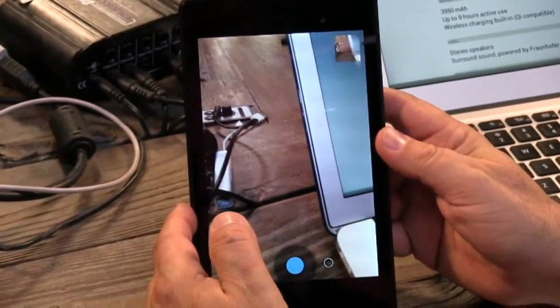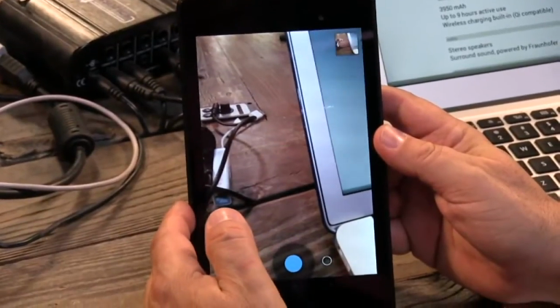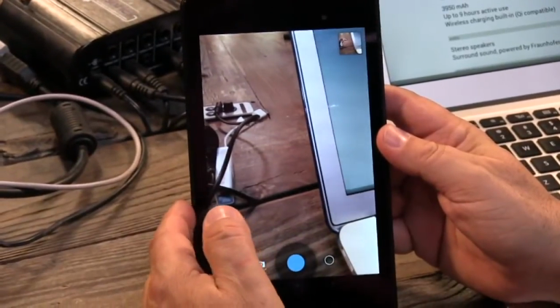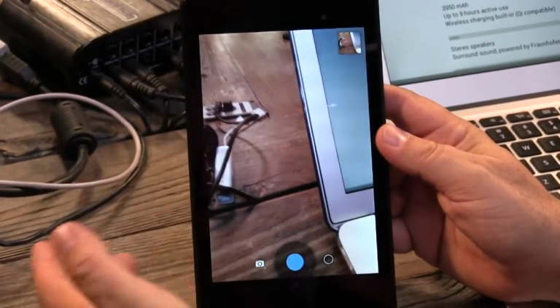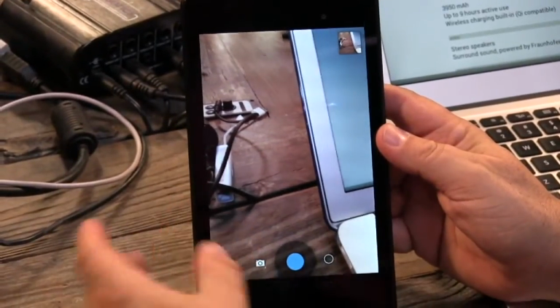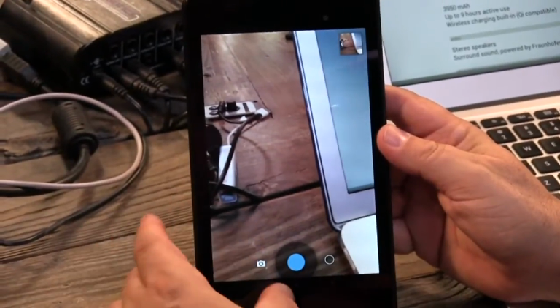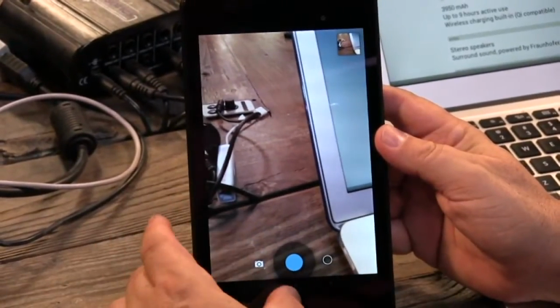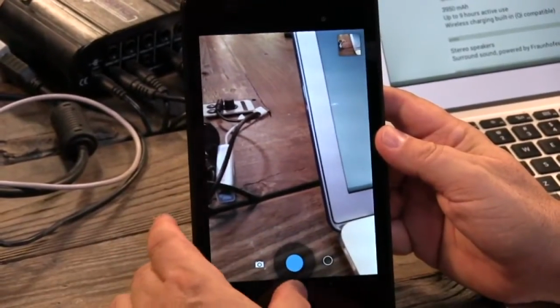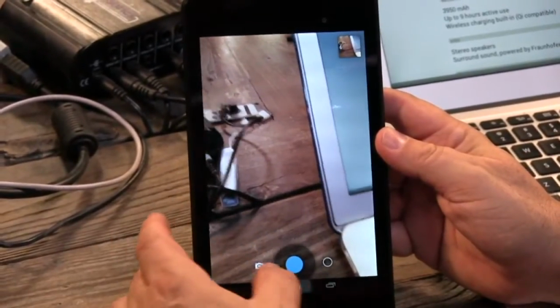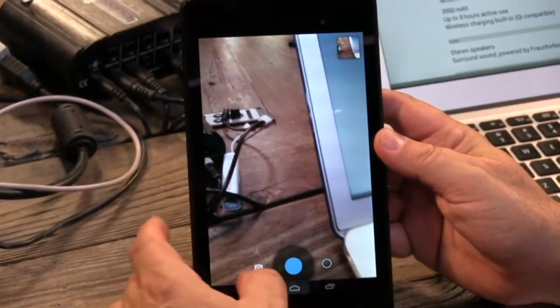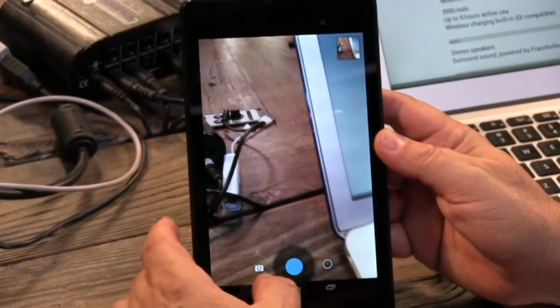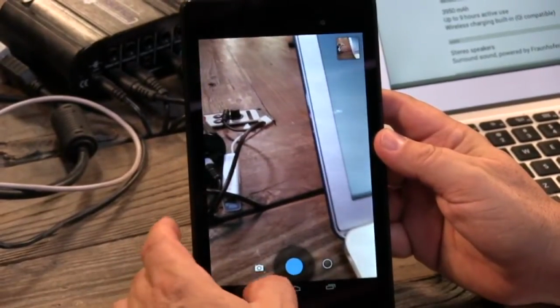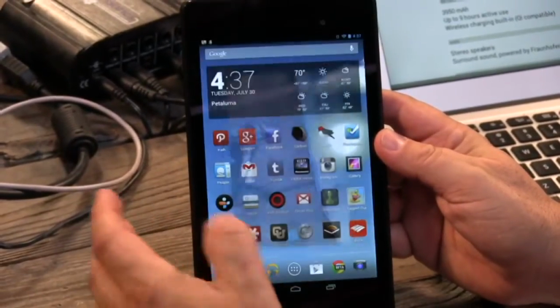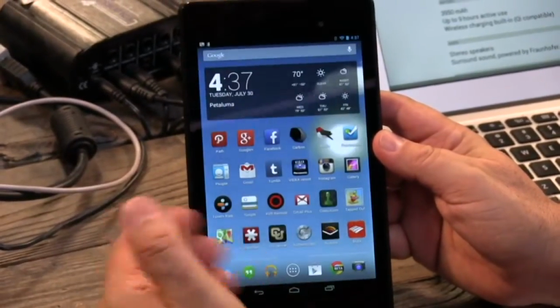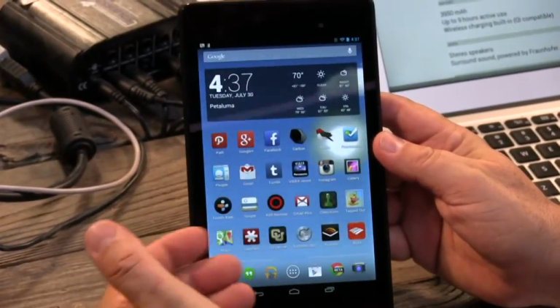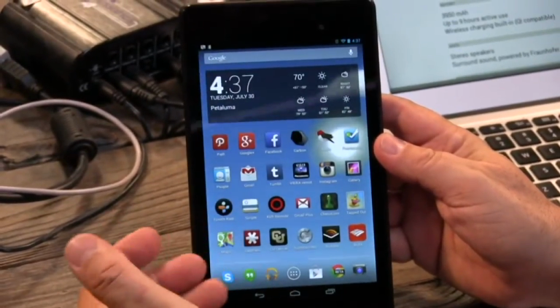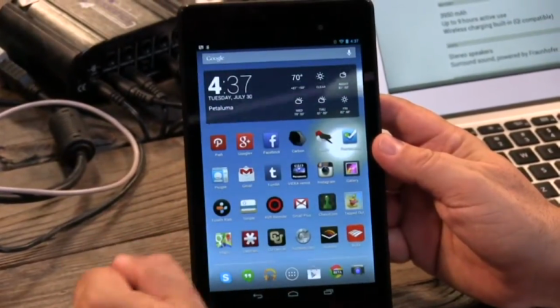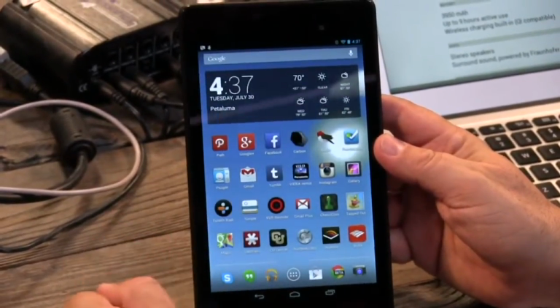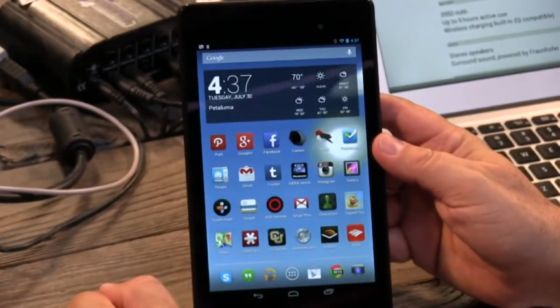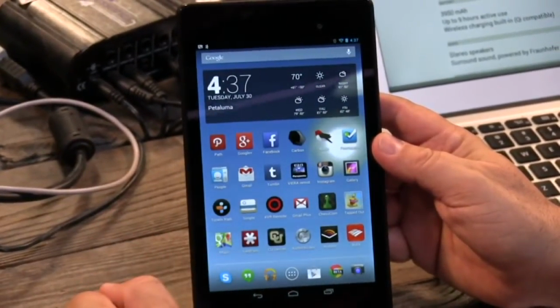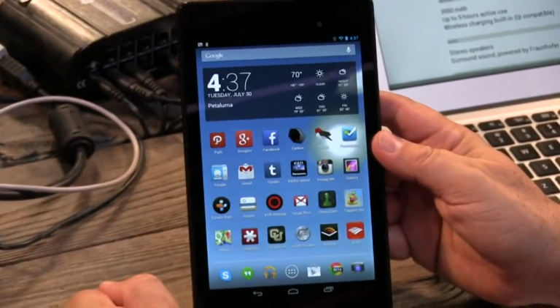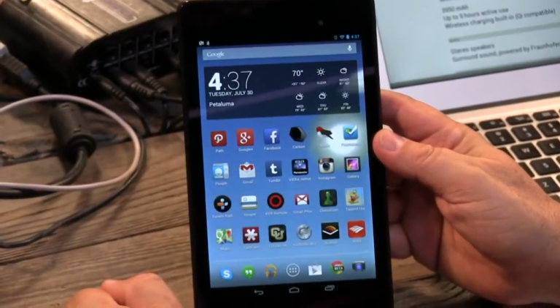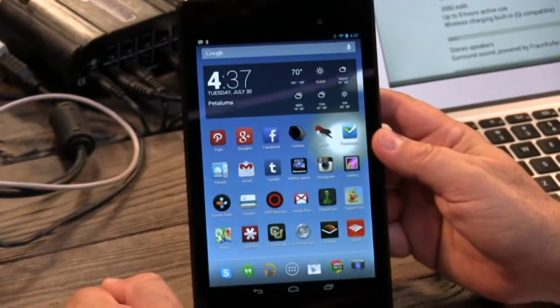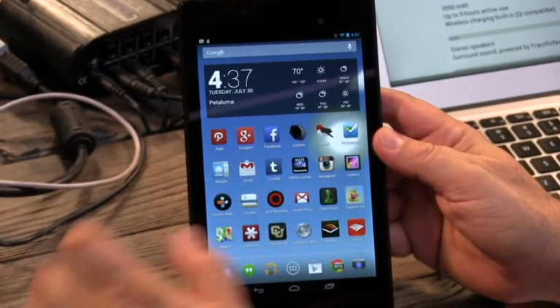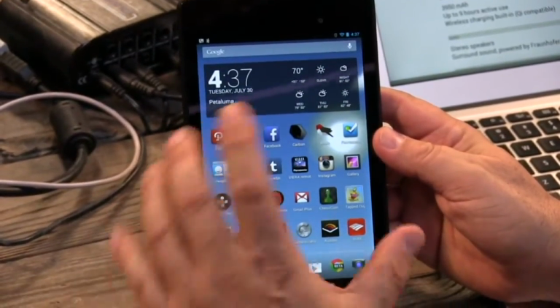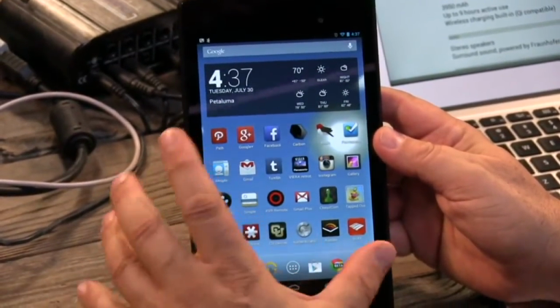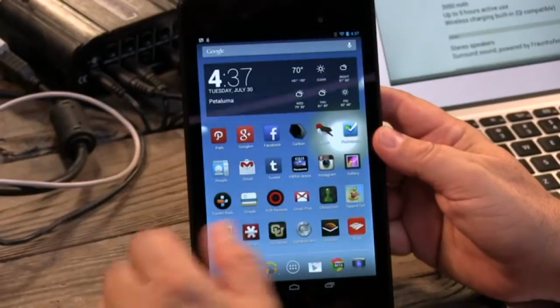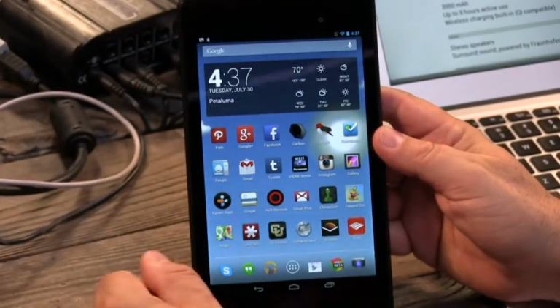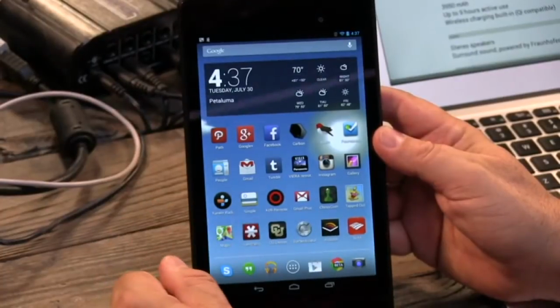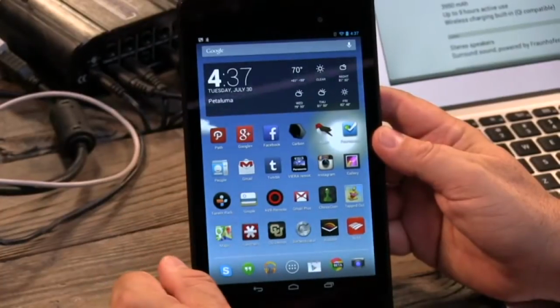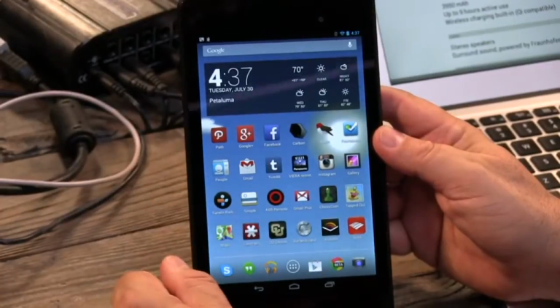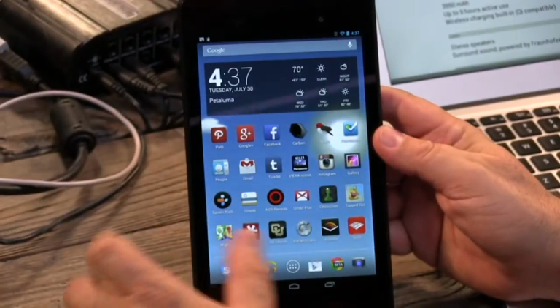I have to say, you might end up taking more pictures with this because it has a camera.